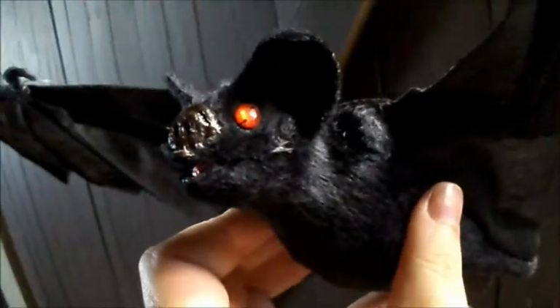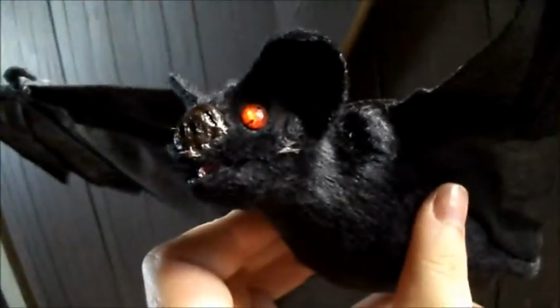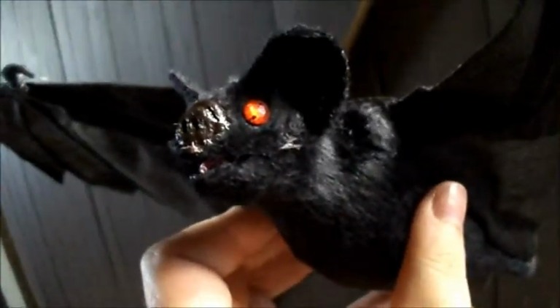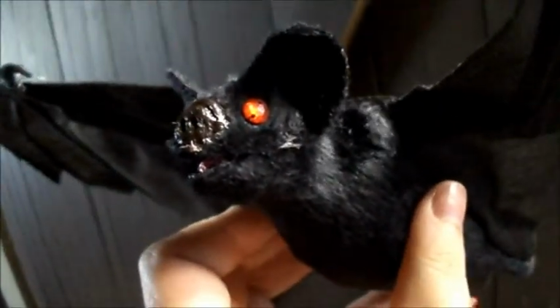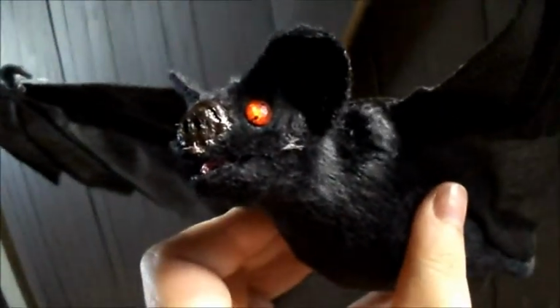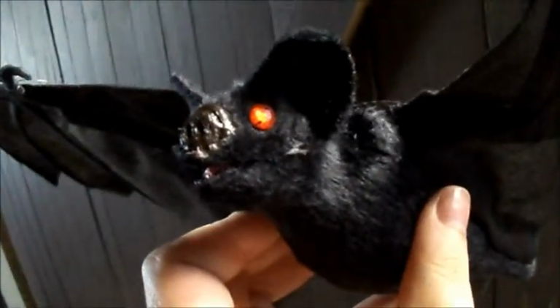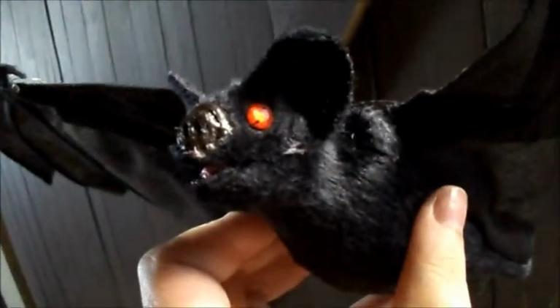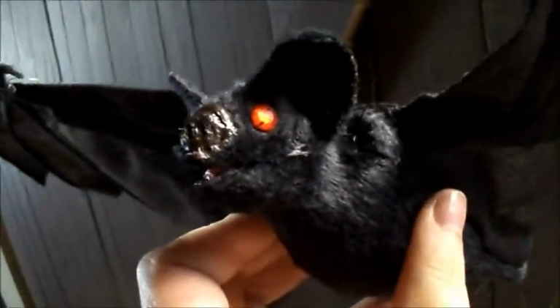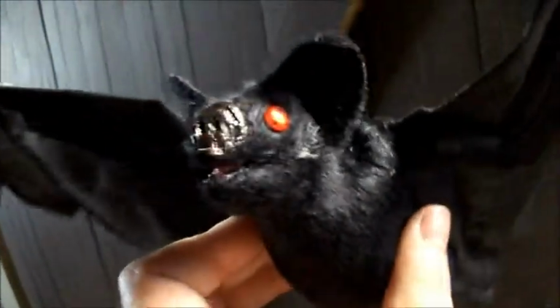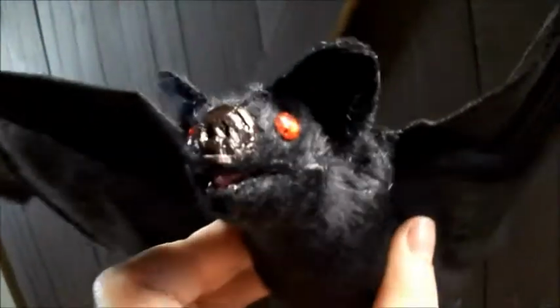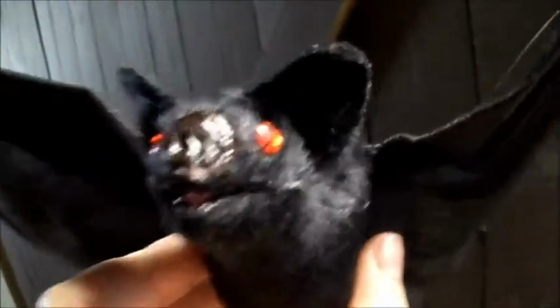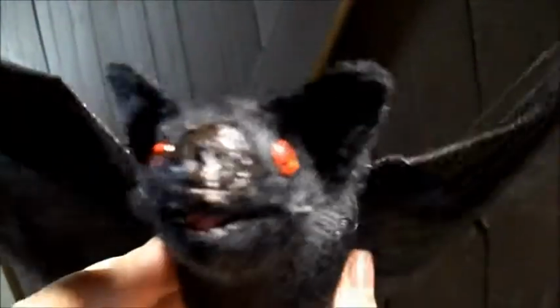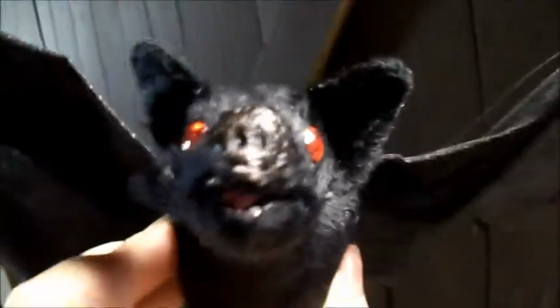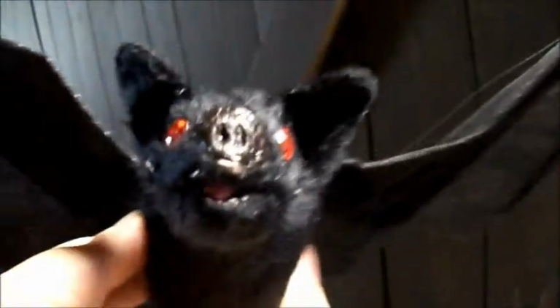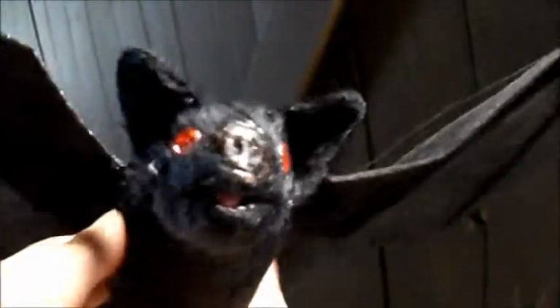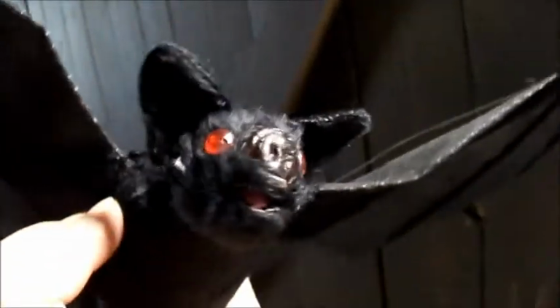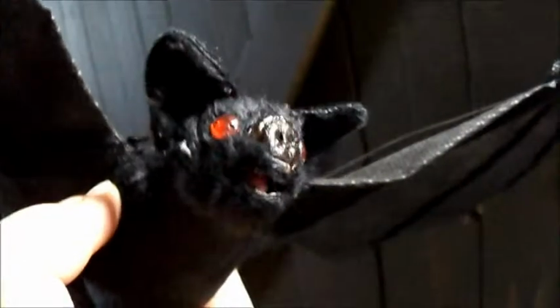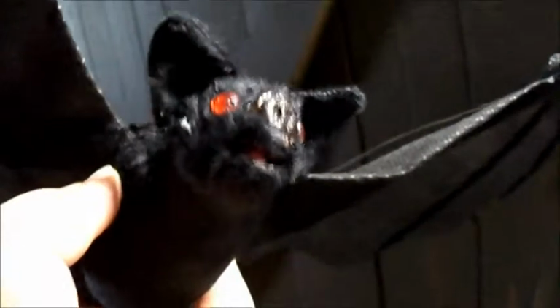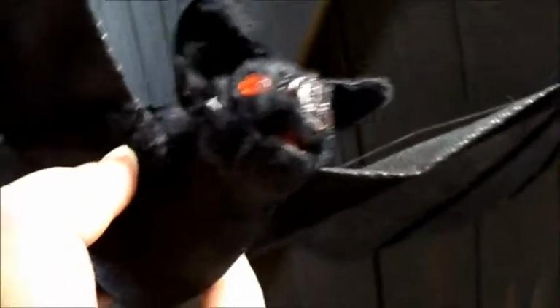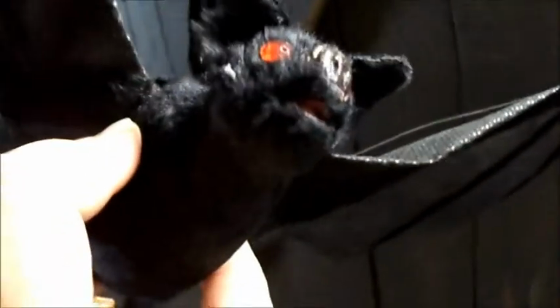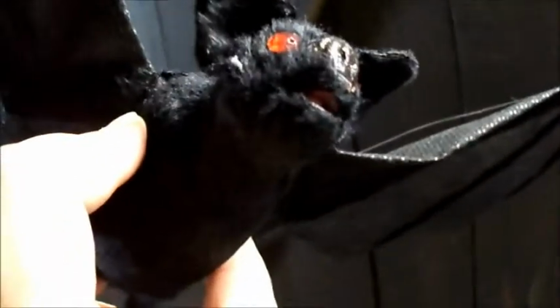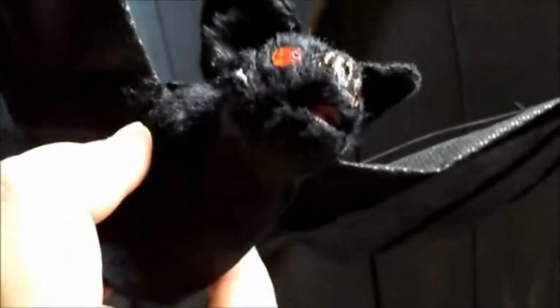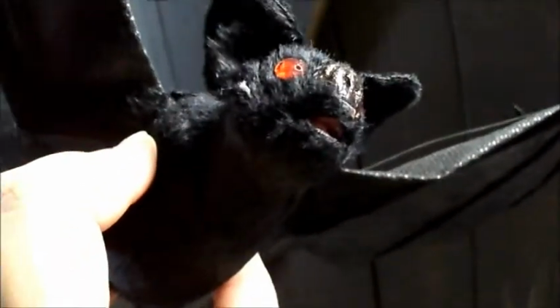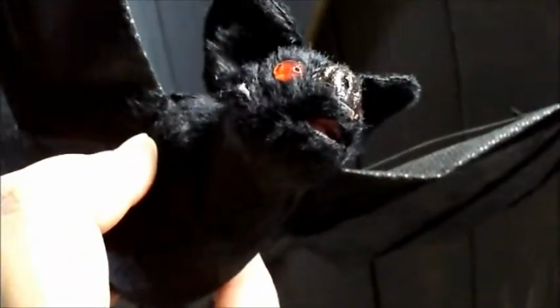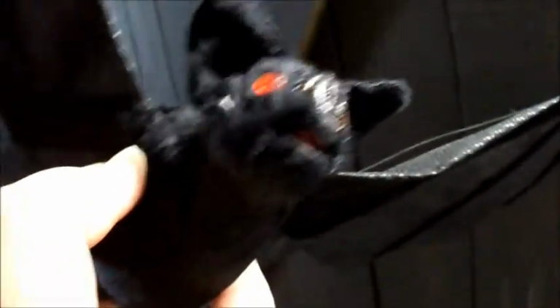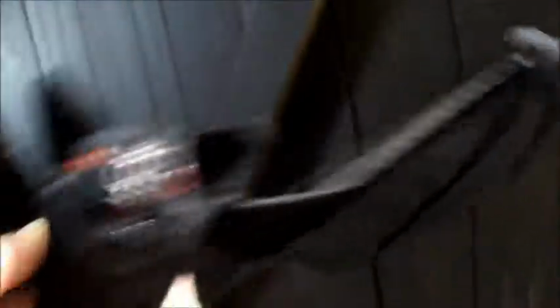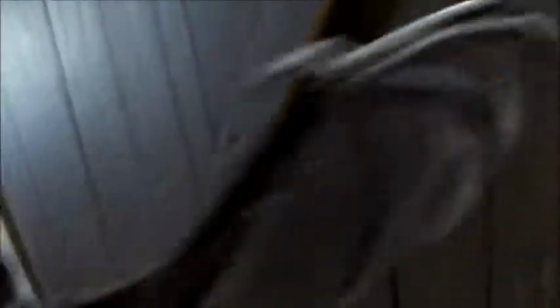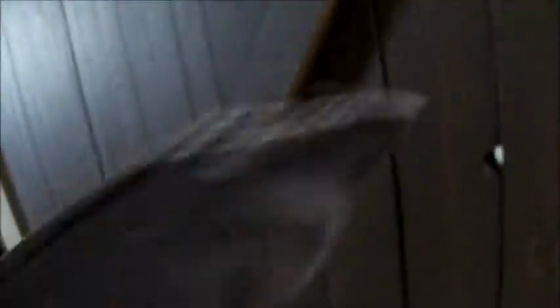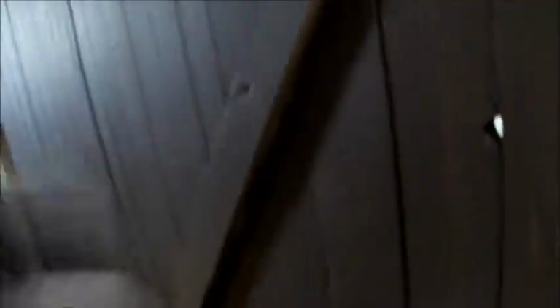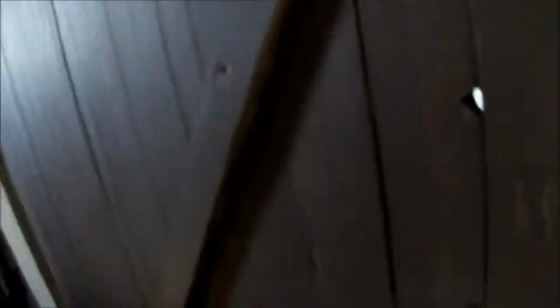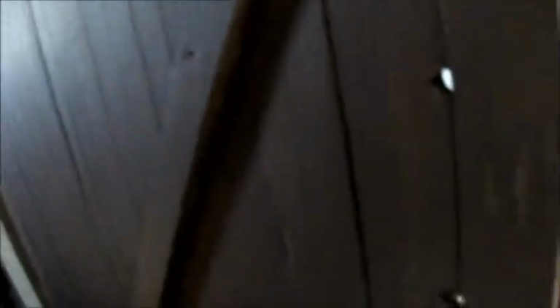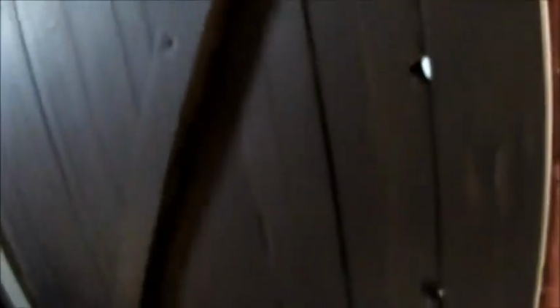Their faces are actually much more realistic, other than the giant jewel eyes. But the faces are much, much better.